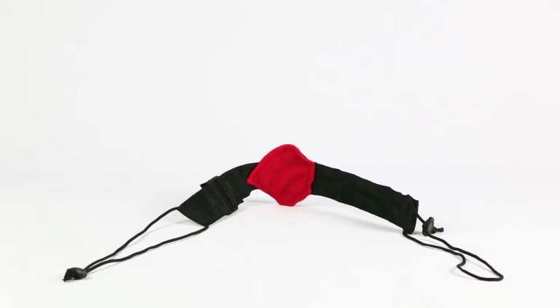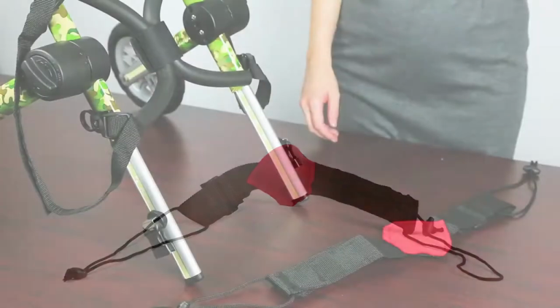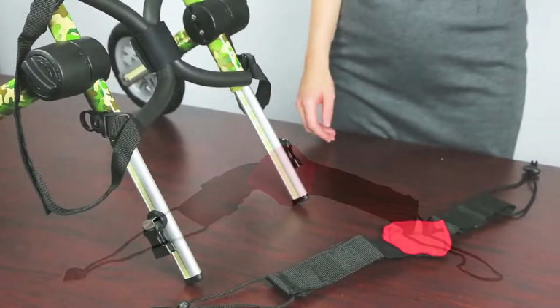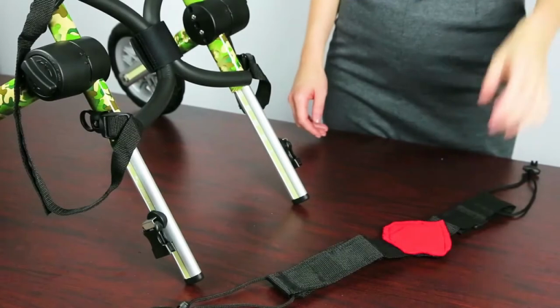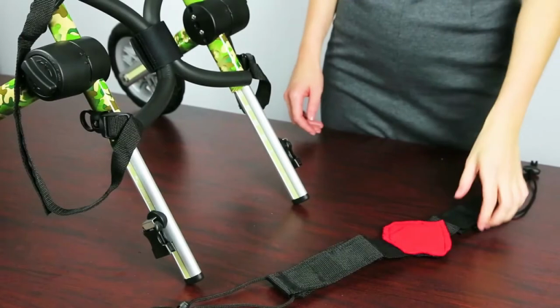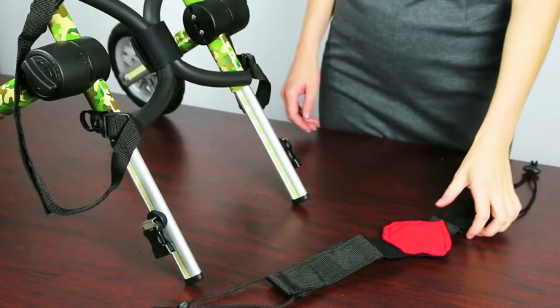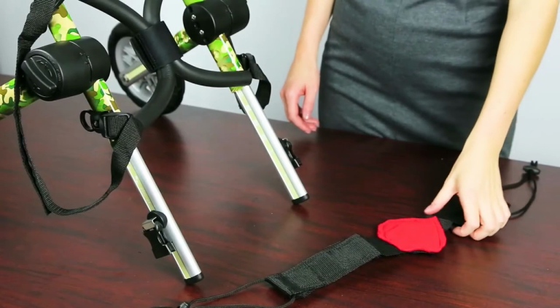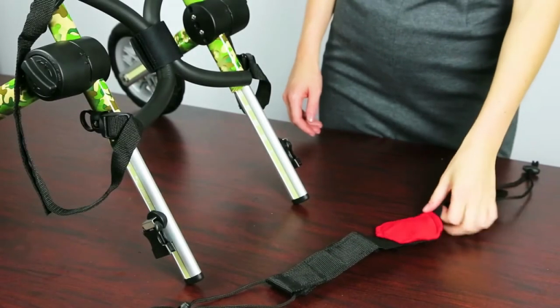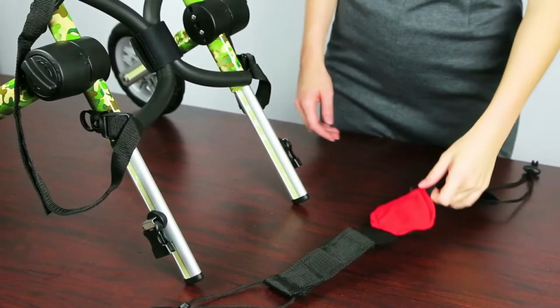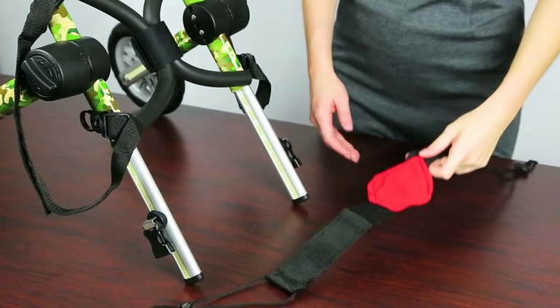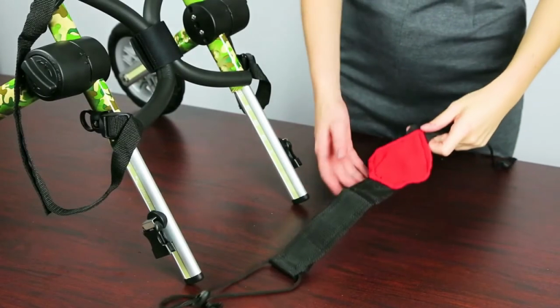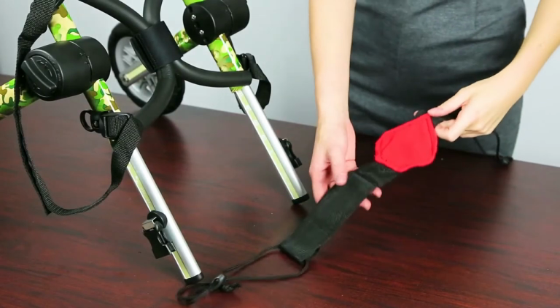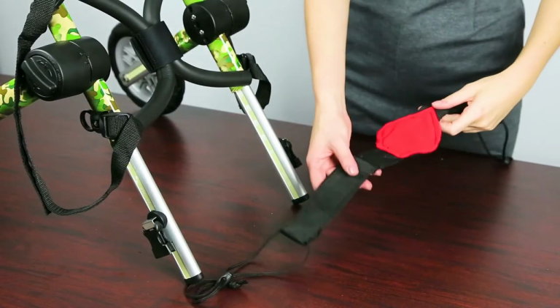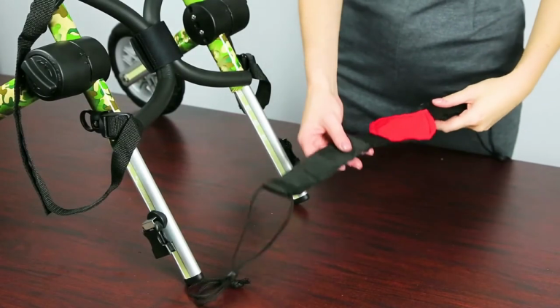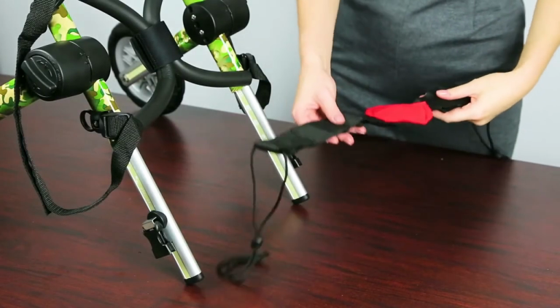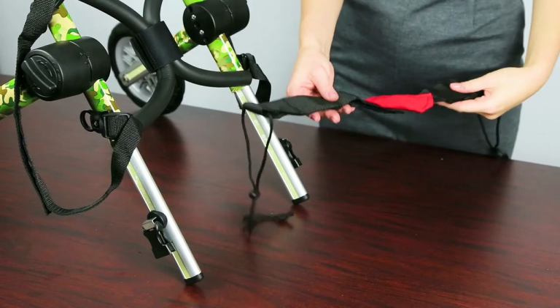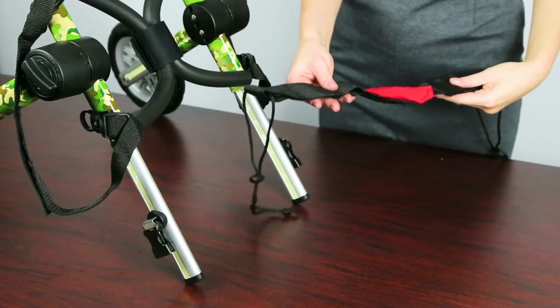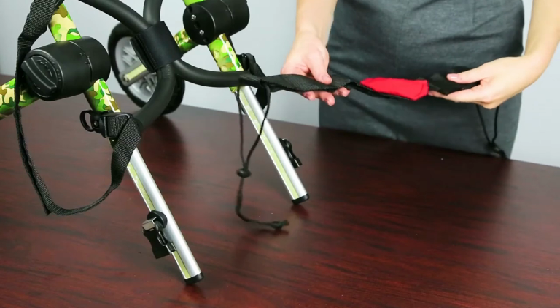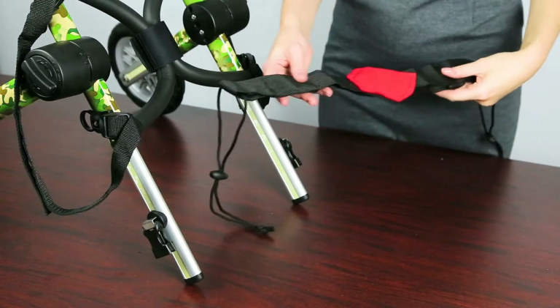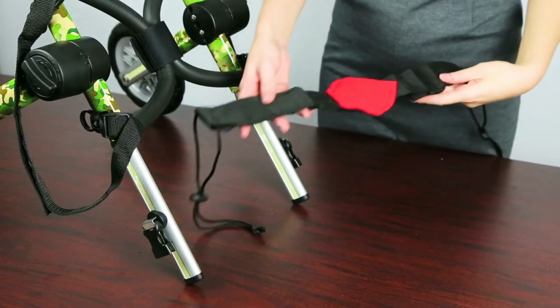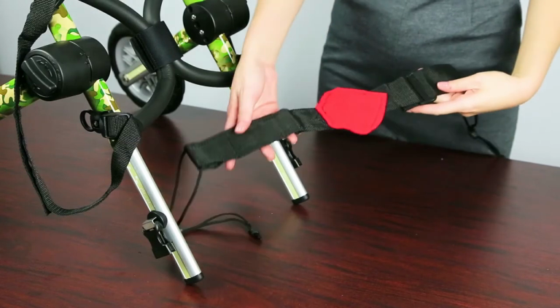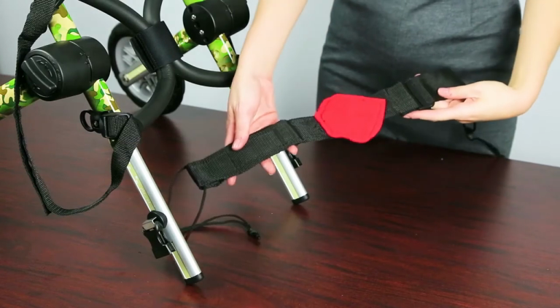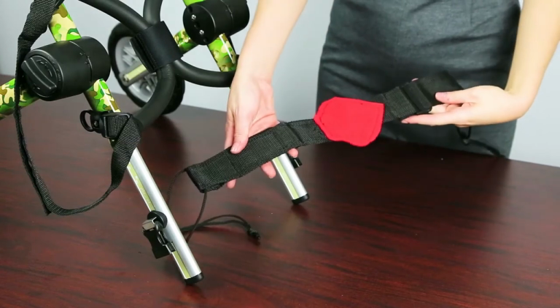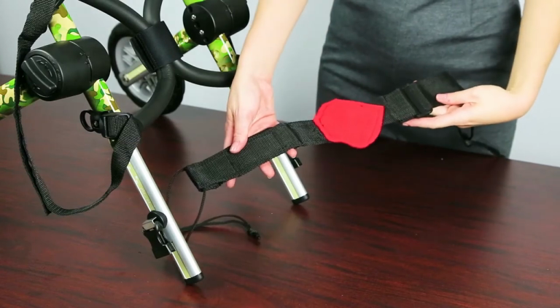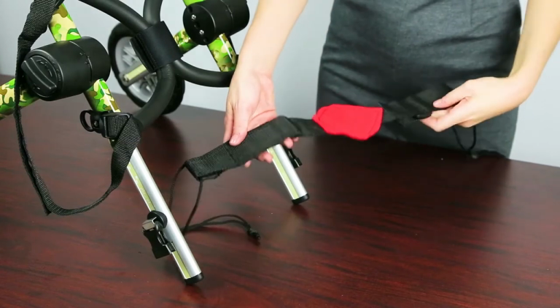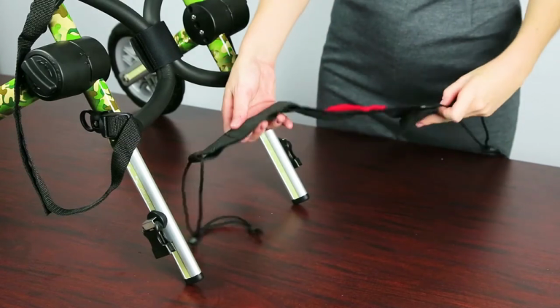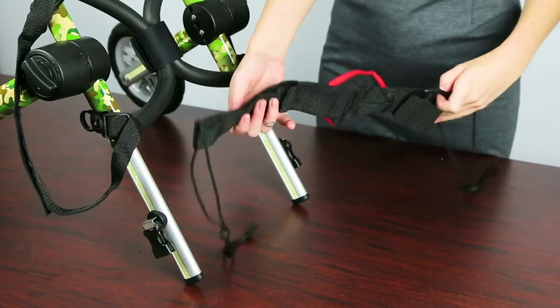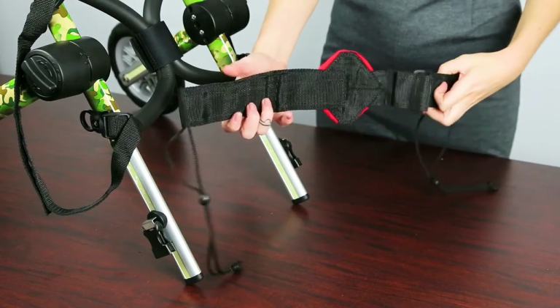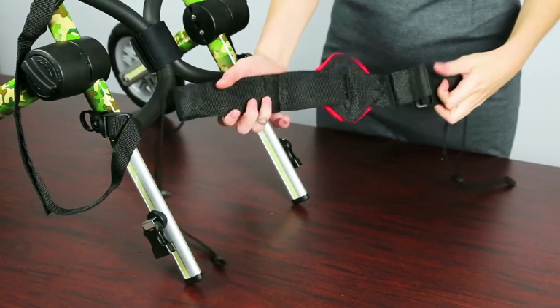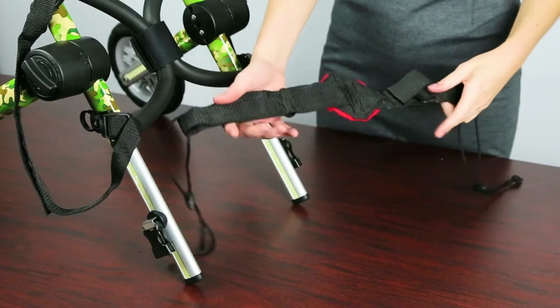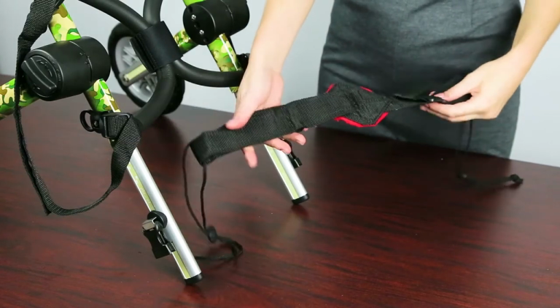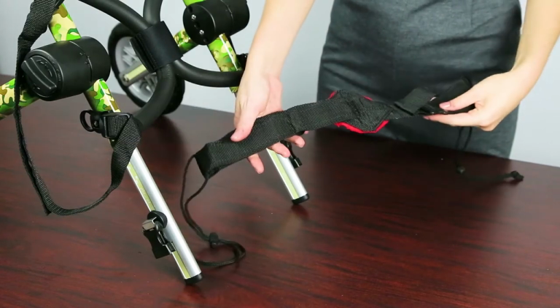There are two sides to the optional belly belt: a side with a loop and a clip, and a side with Velcro.